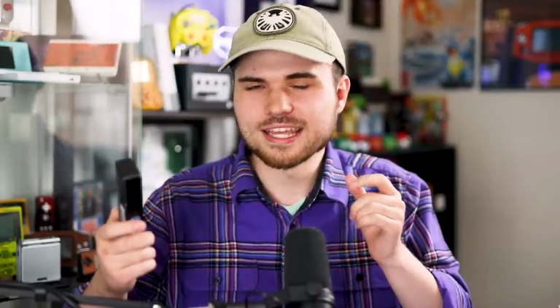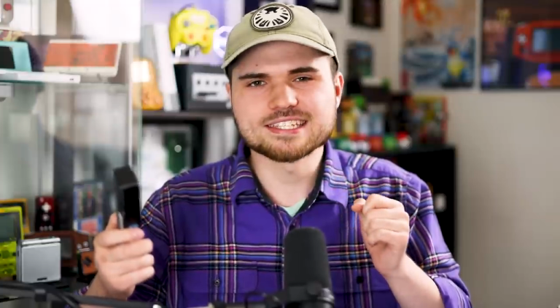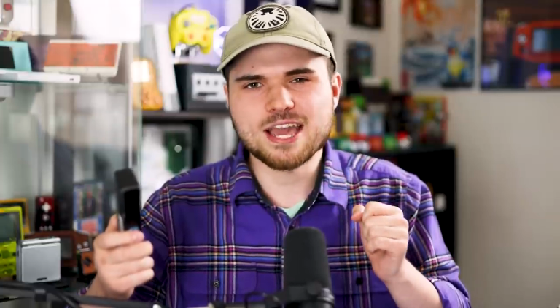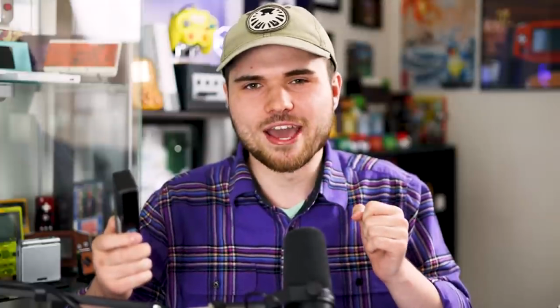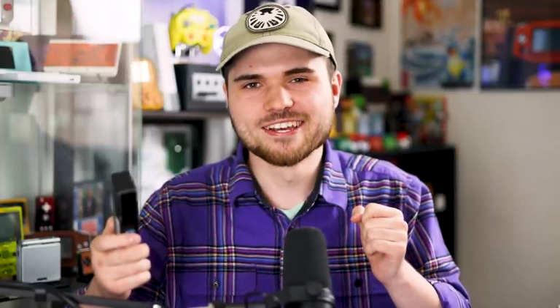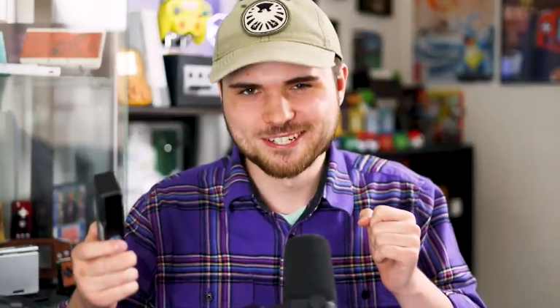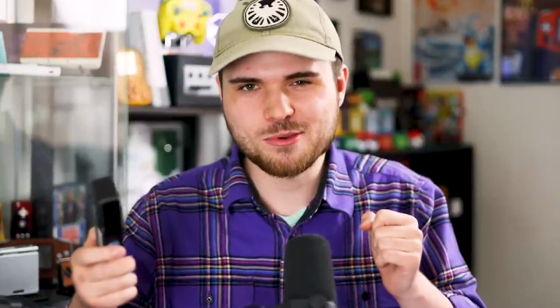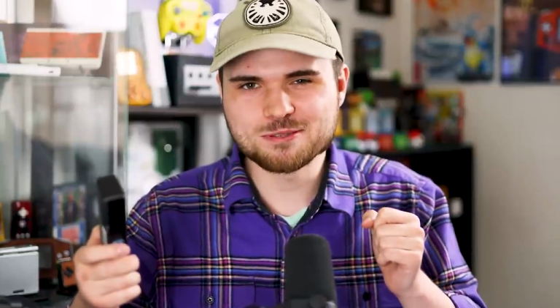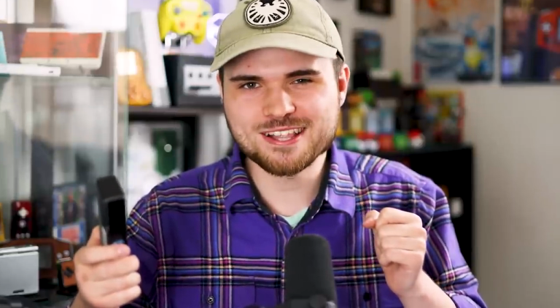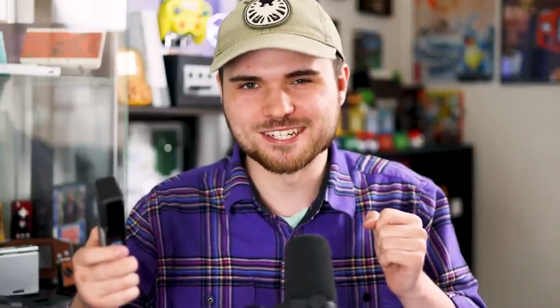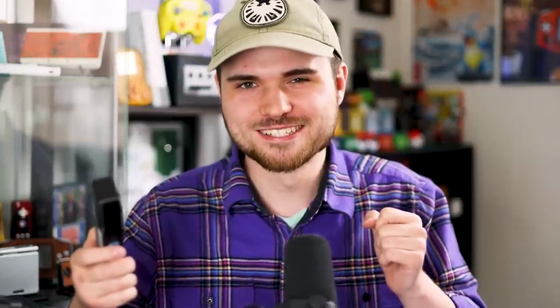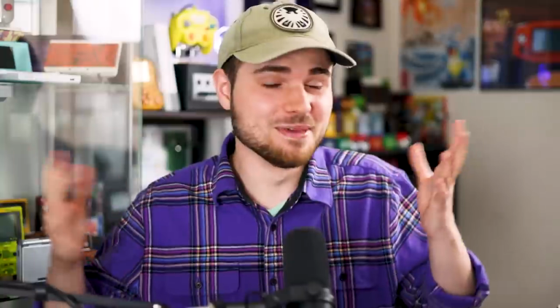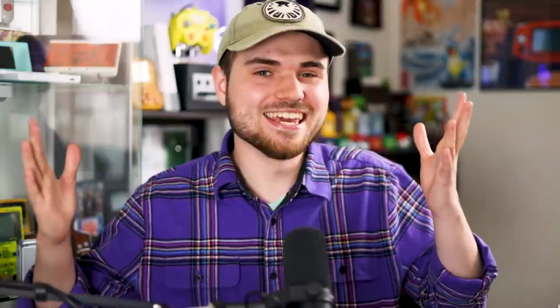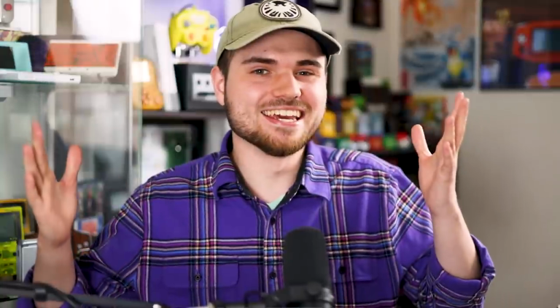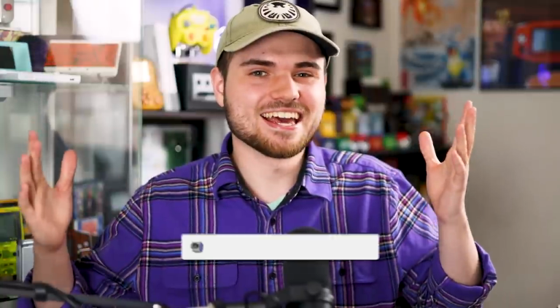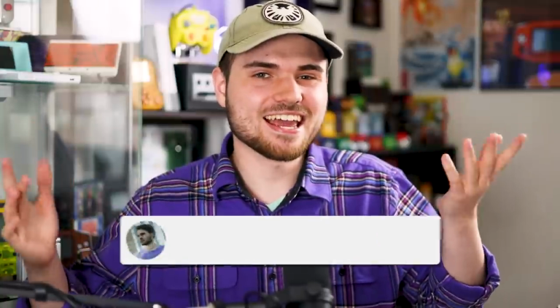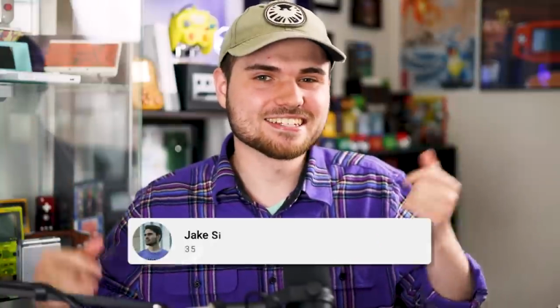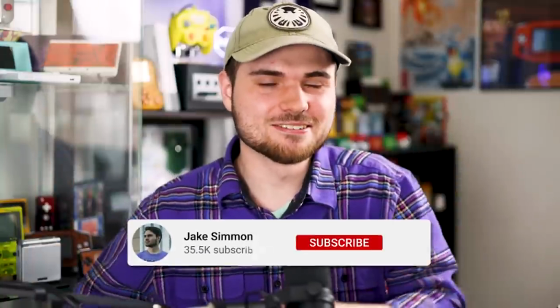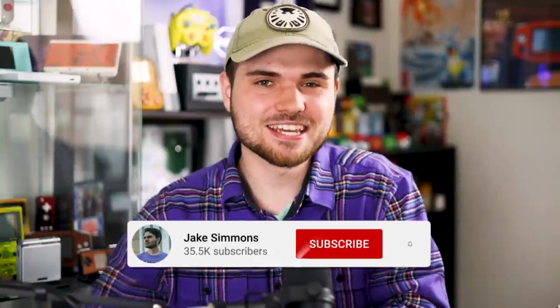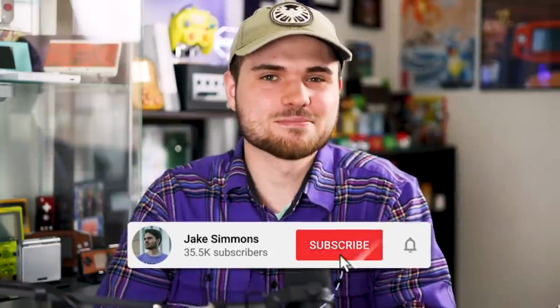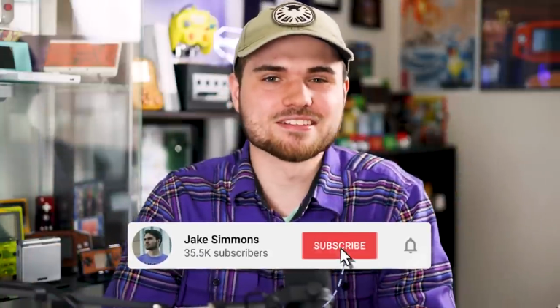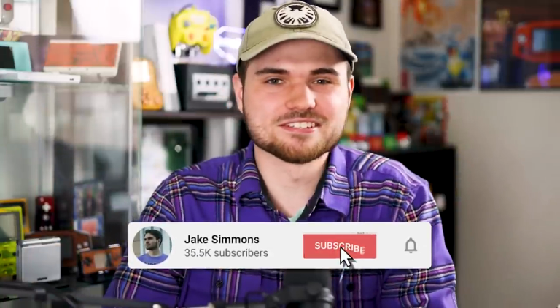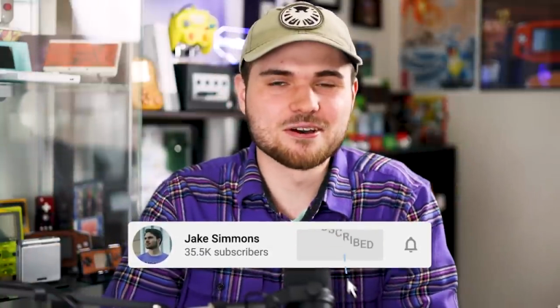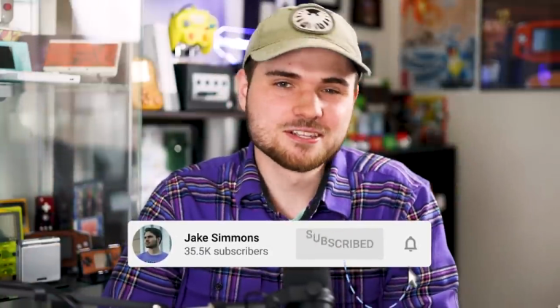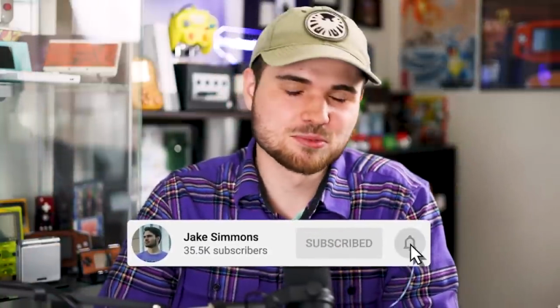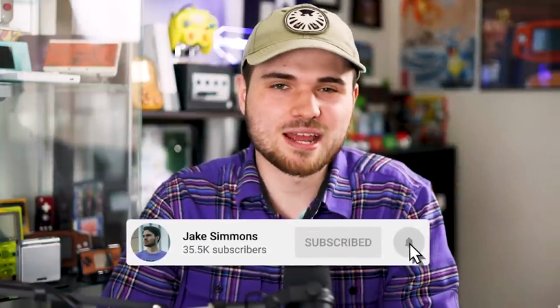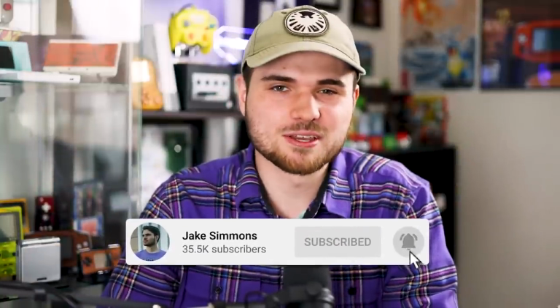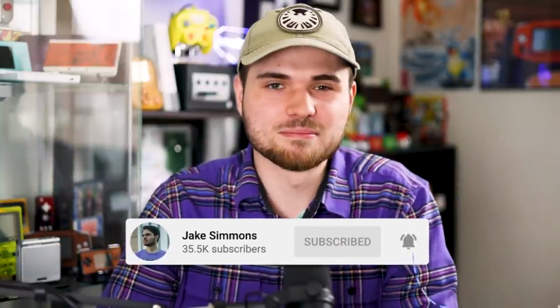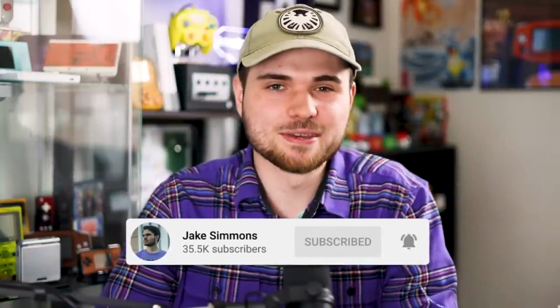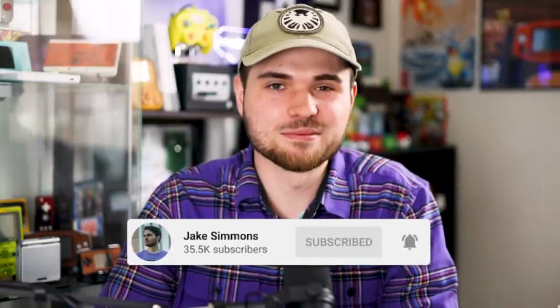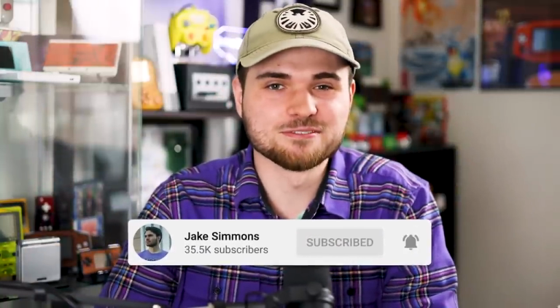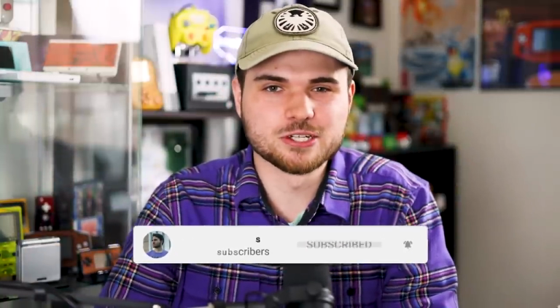Like the segway to our sponsor — me. I don't get sponsors, so subscribe so I can maybe get some in the future.